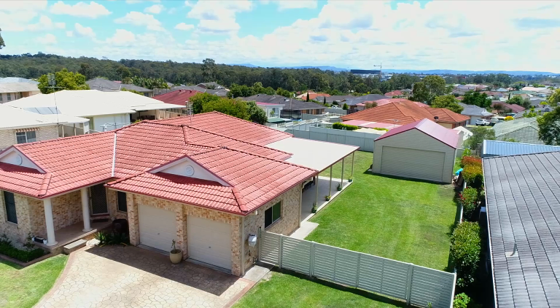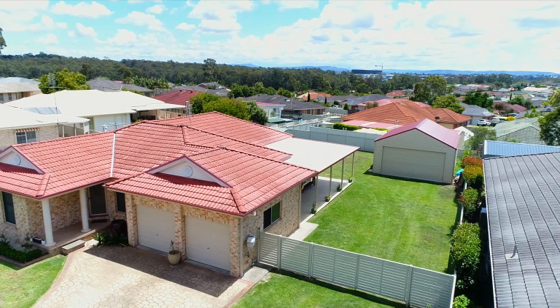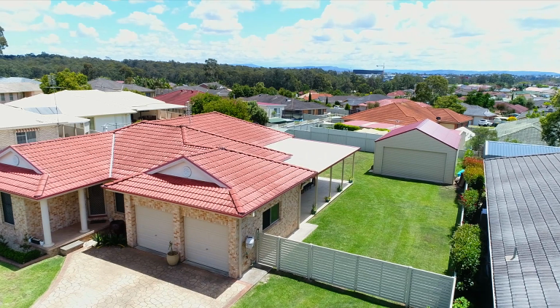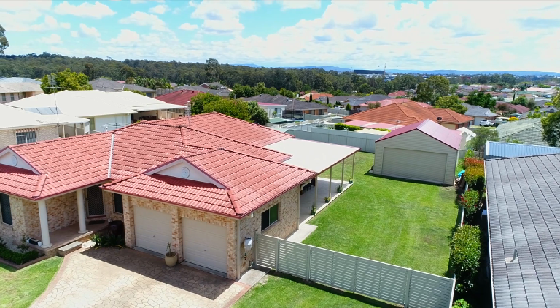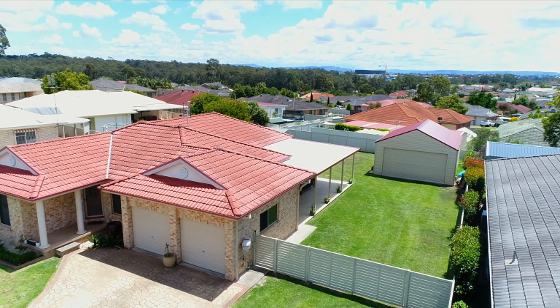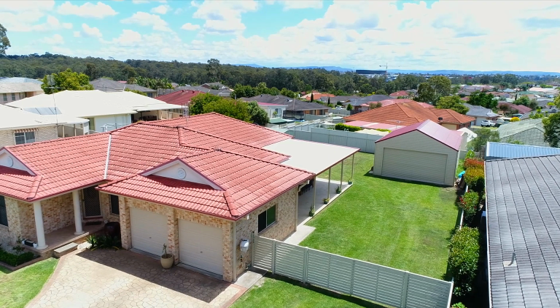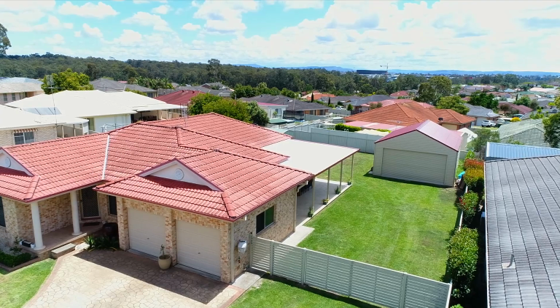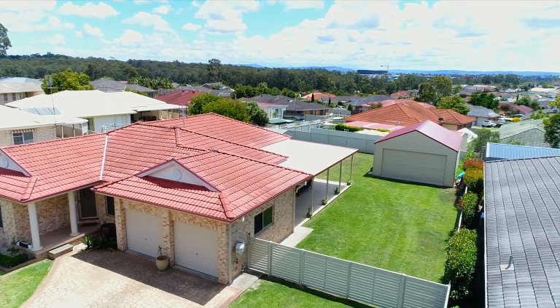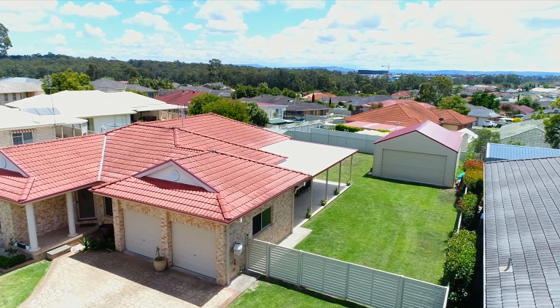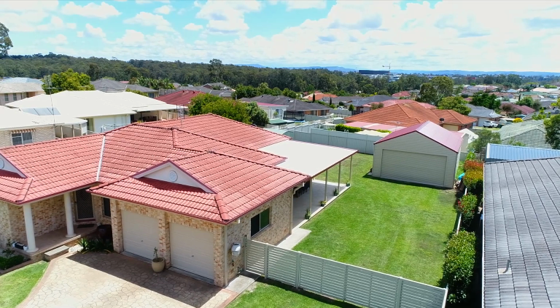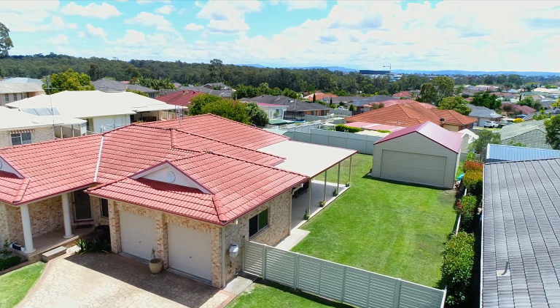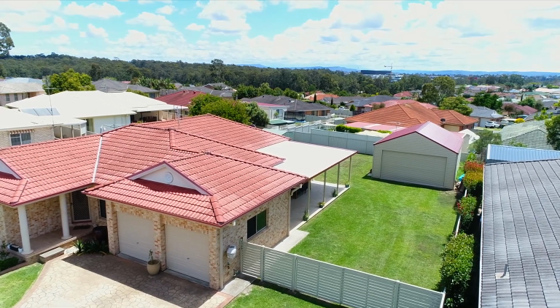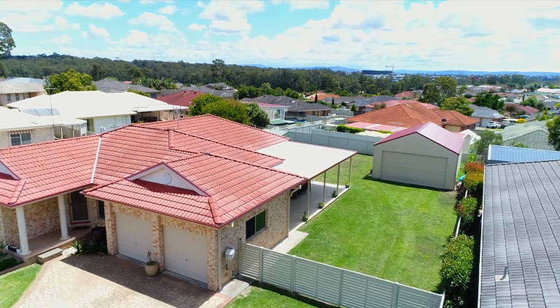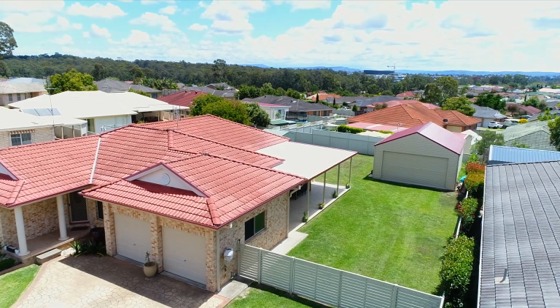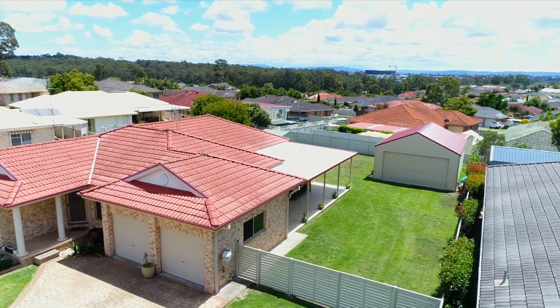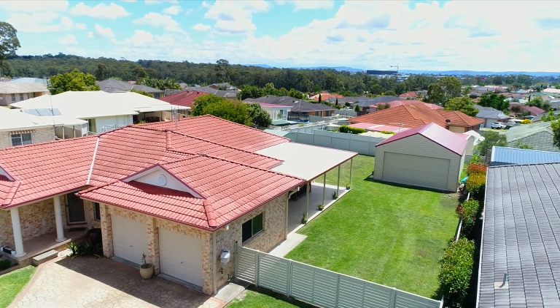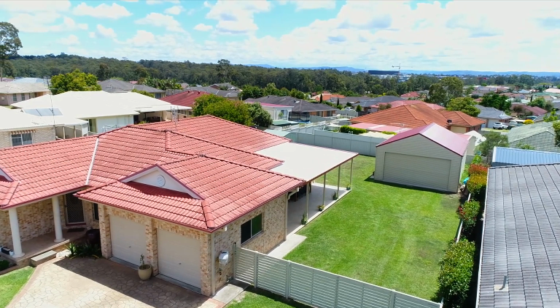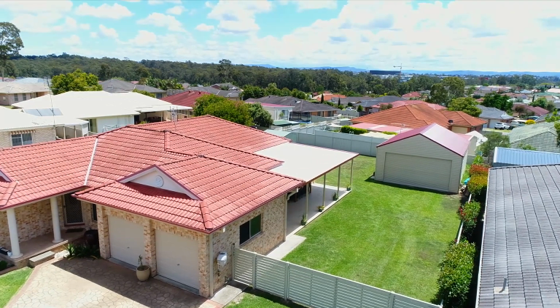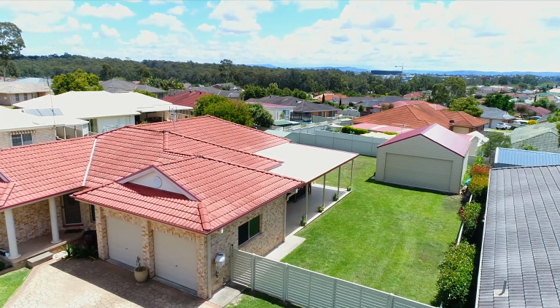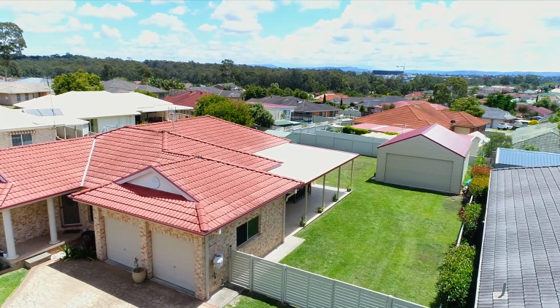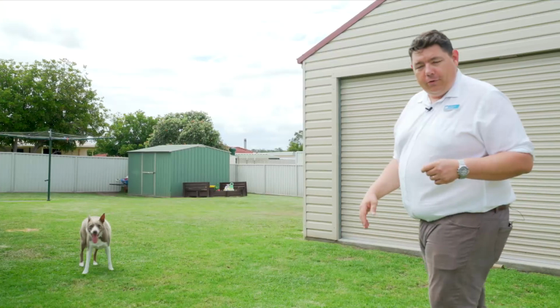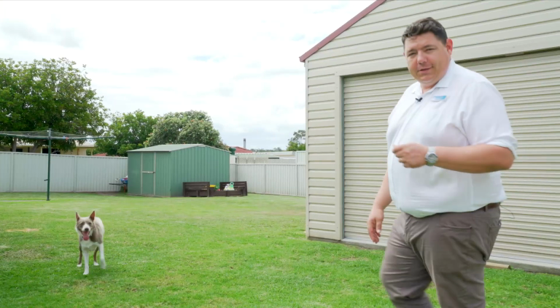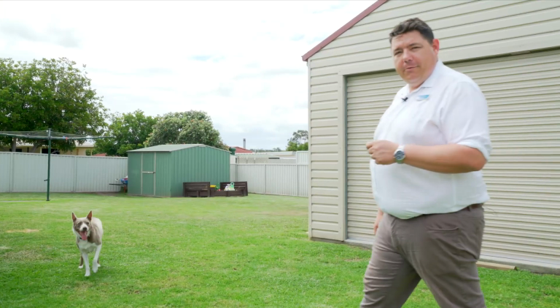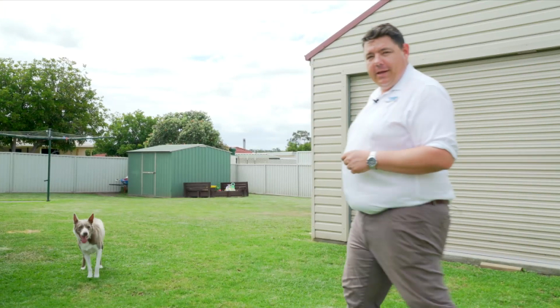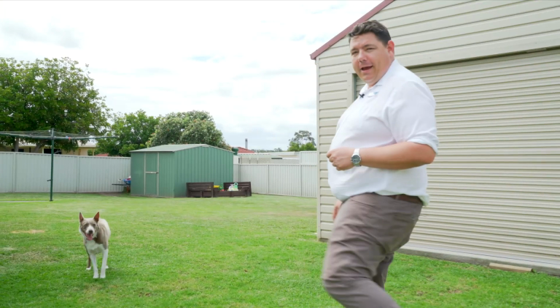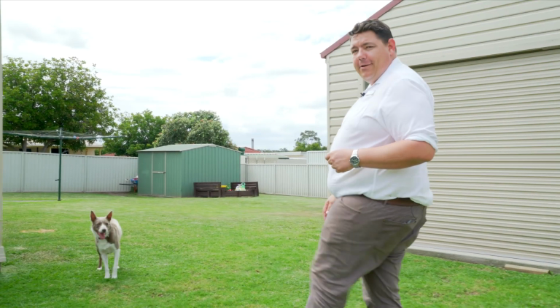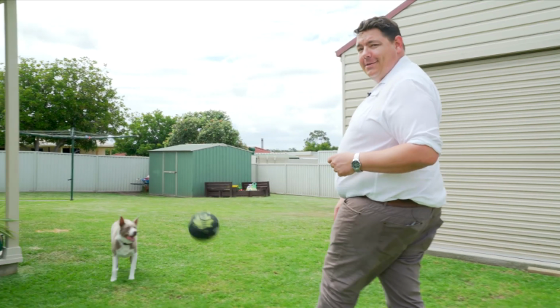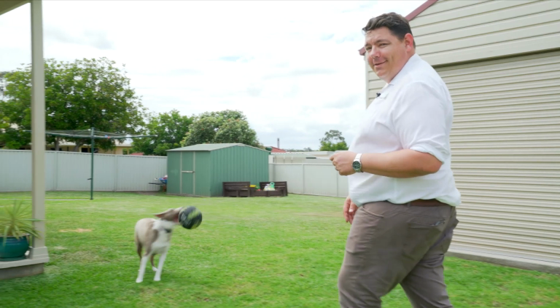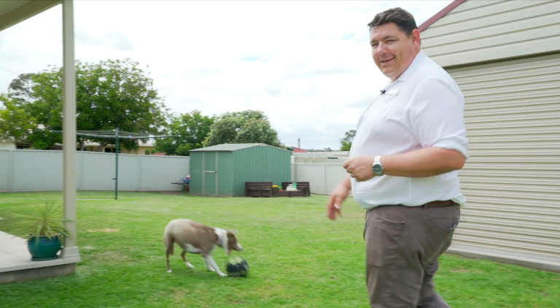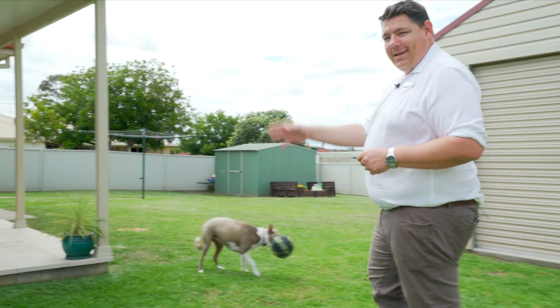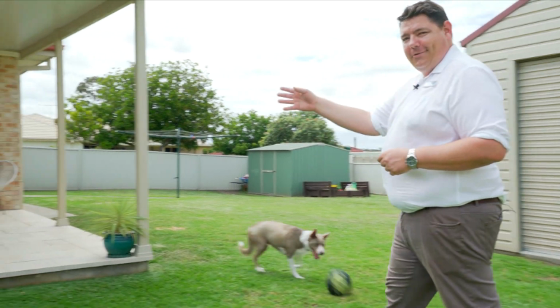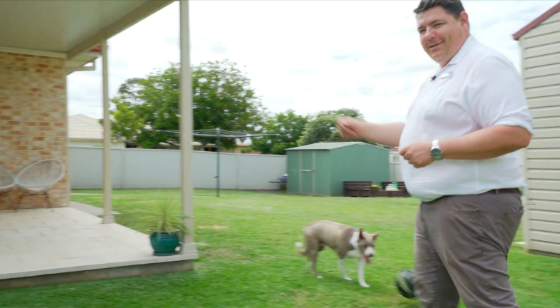This backyard not only offers site access through to this fantastic size shed, but also somewhere to kick back and relax in this outdoor entertainment area.